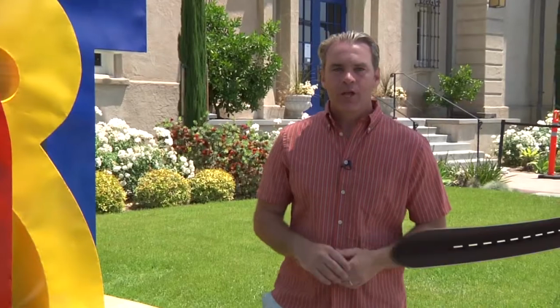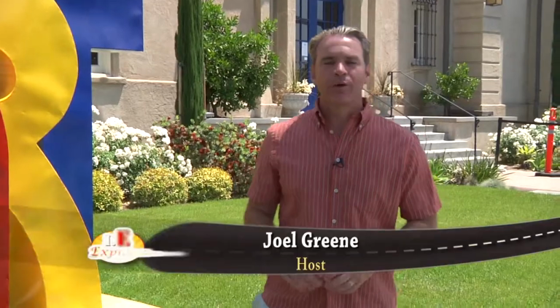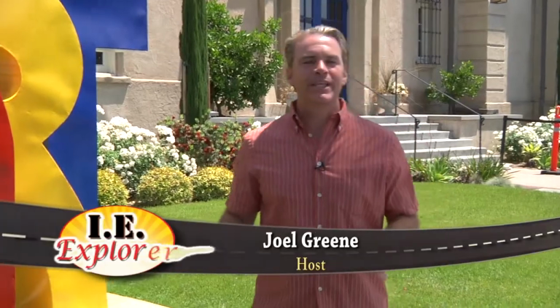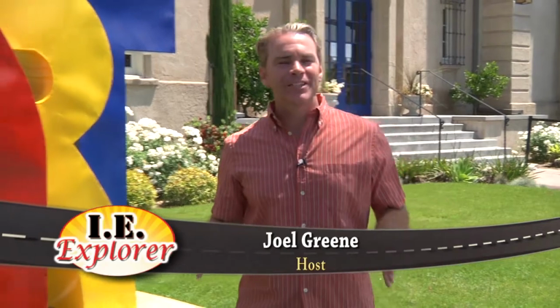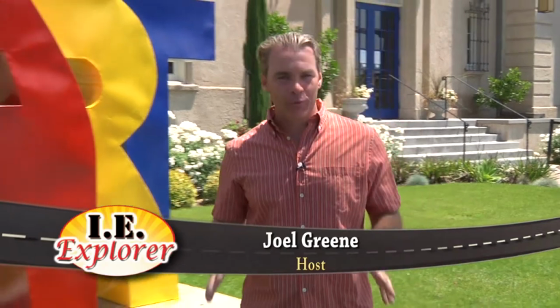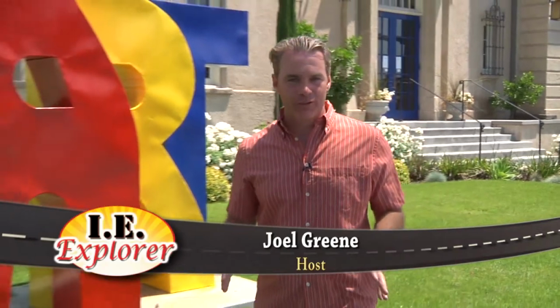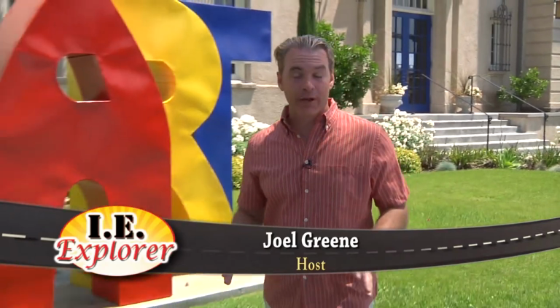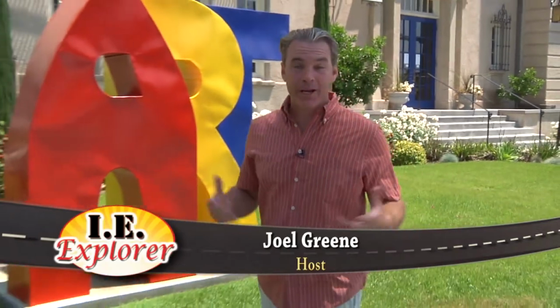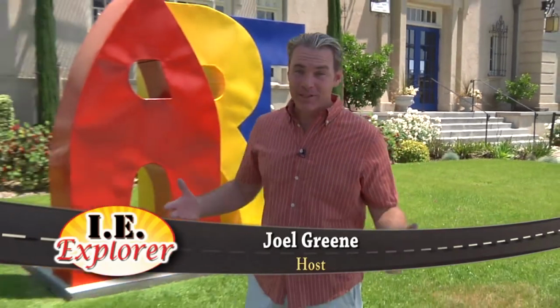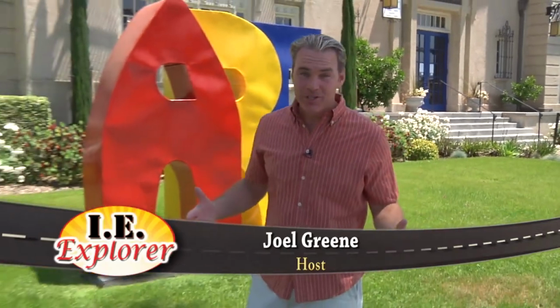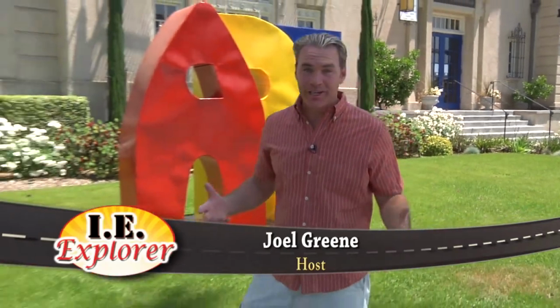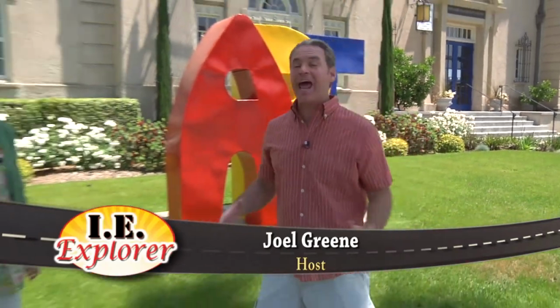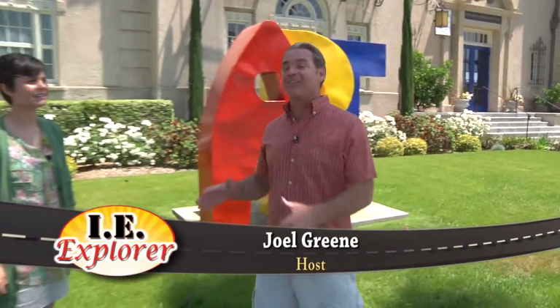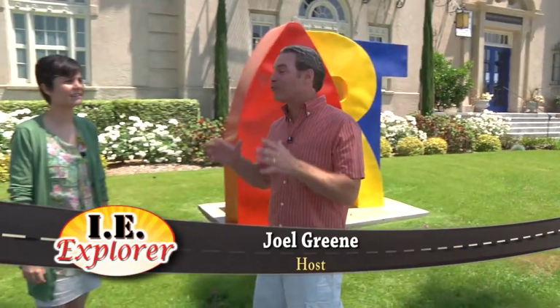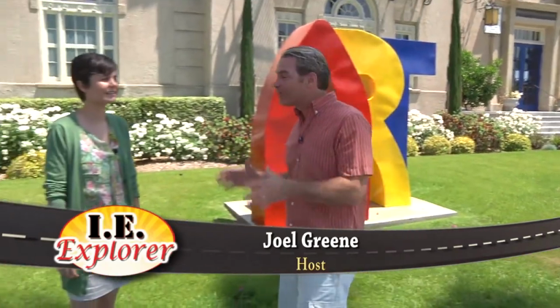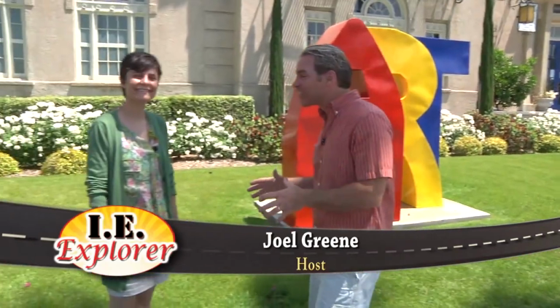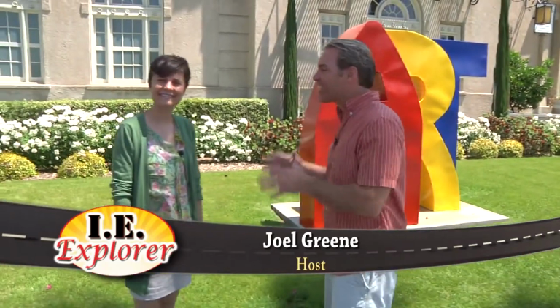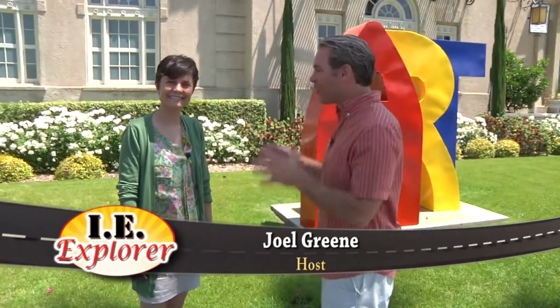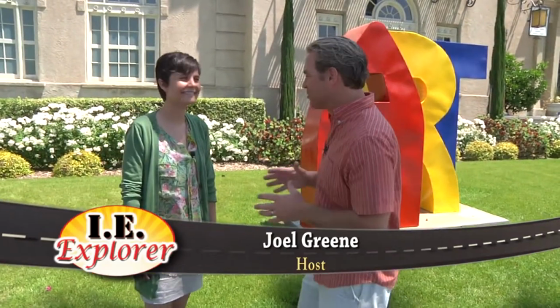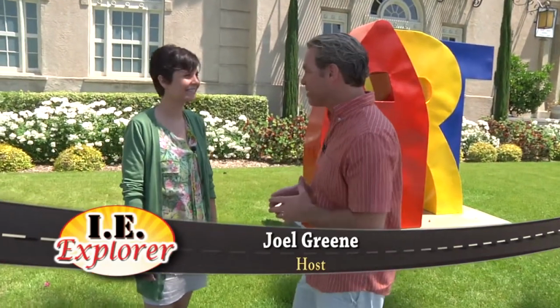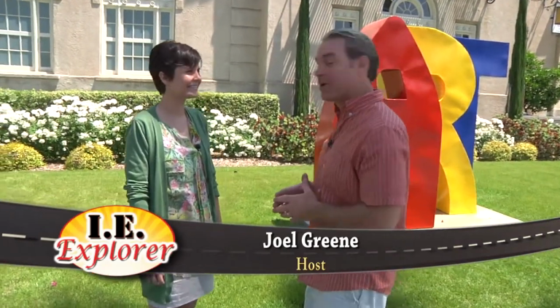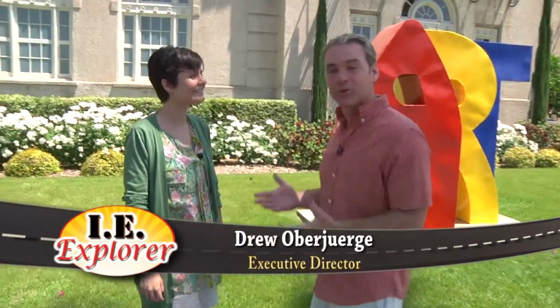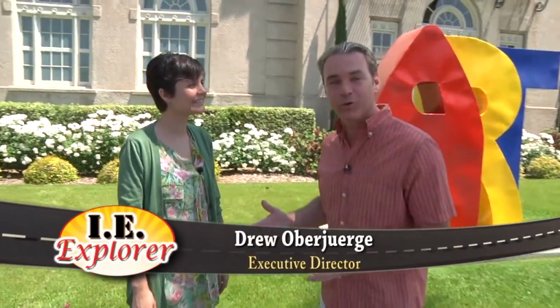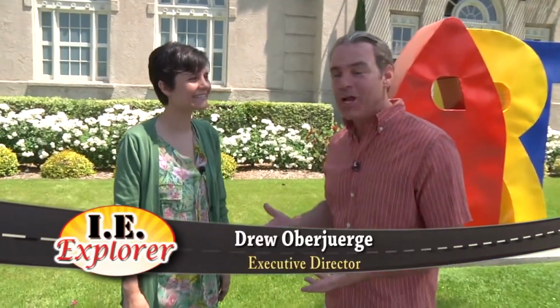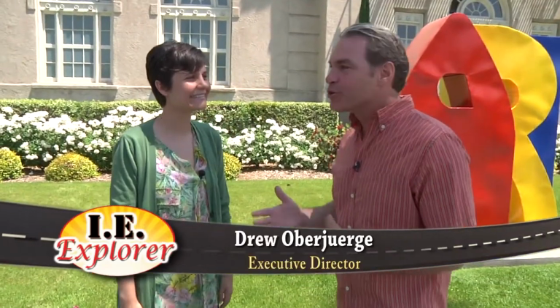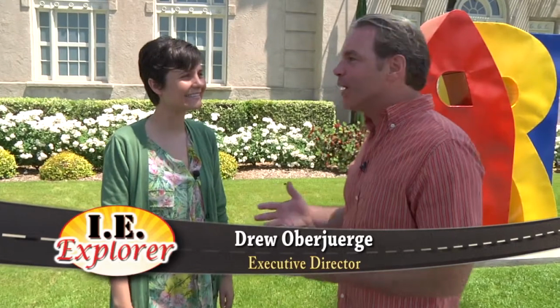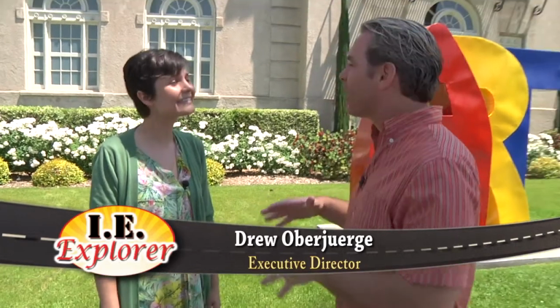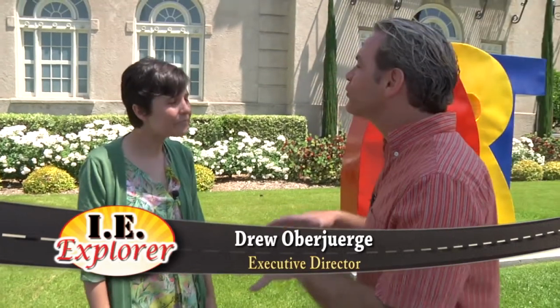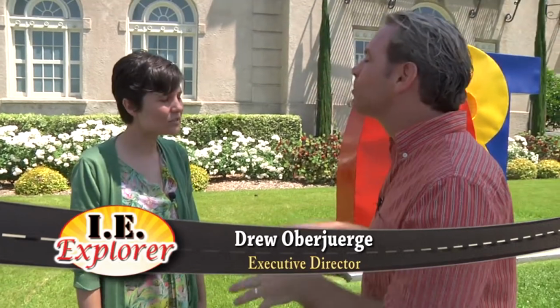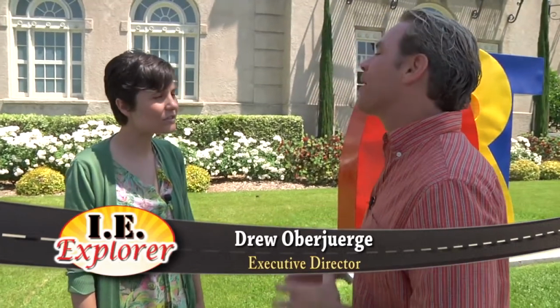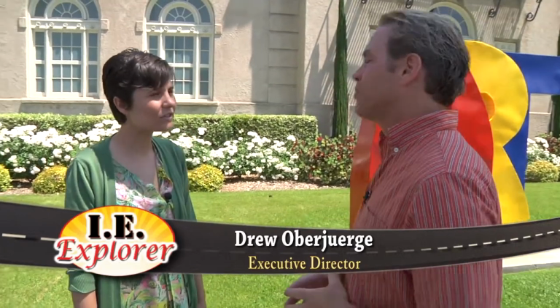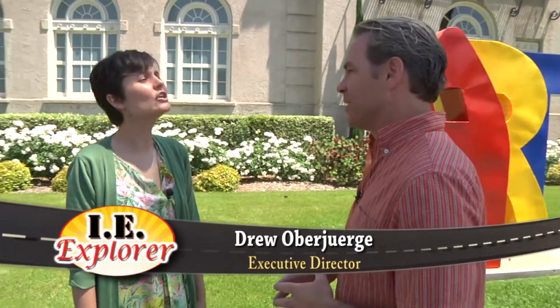We're in downtown Riverside right next to the Mission Inn at the Riverside Art Museum. I'm here with Drew. Drew, tell us a little bit about the museum.